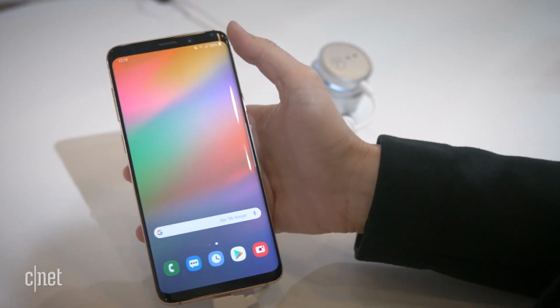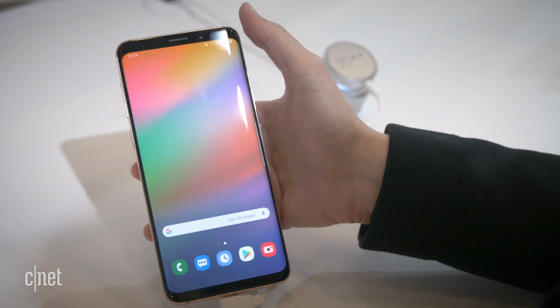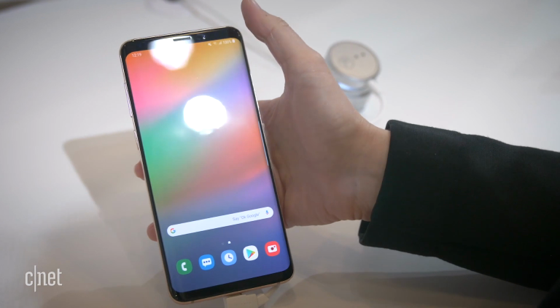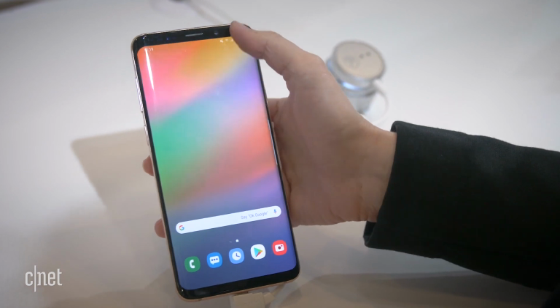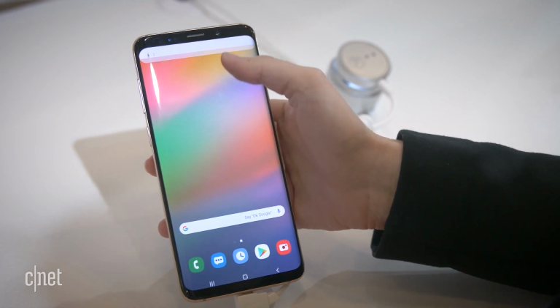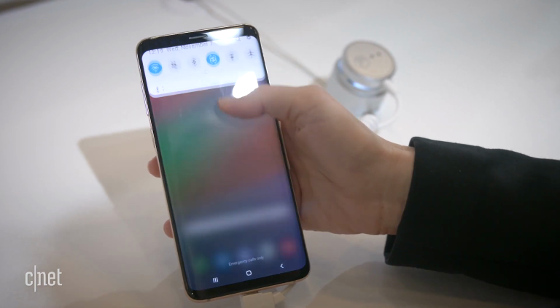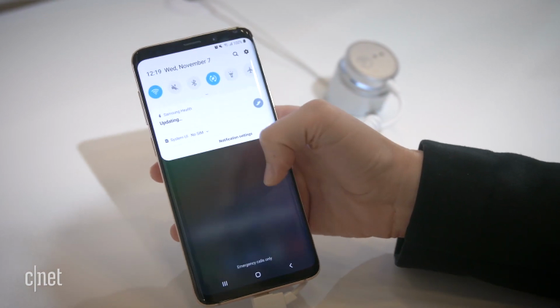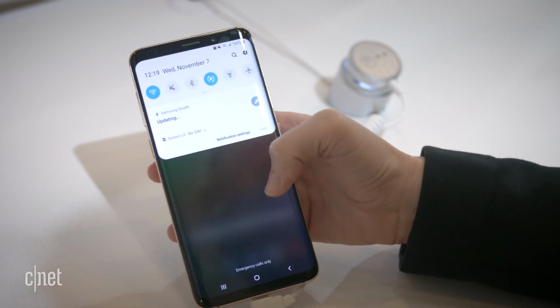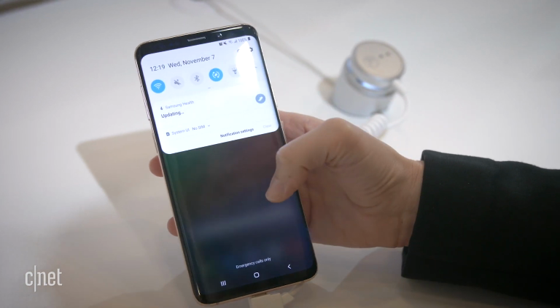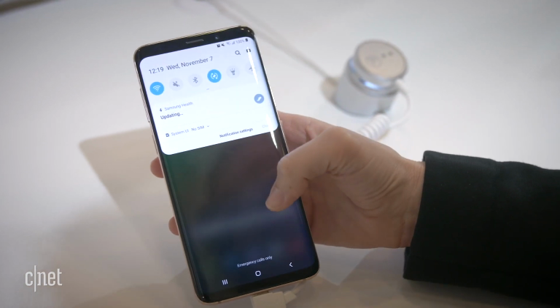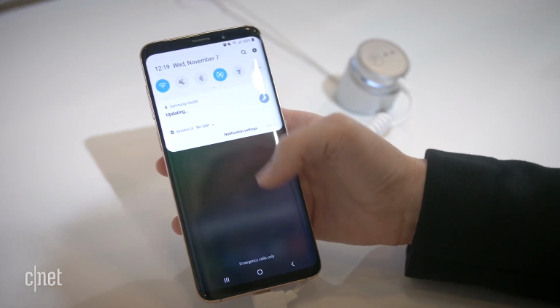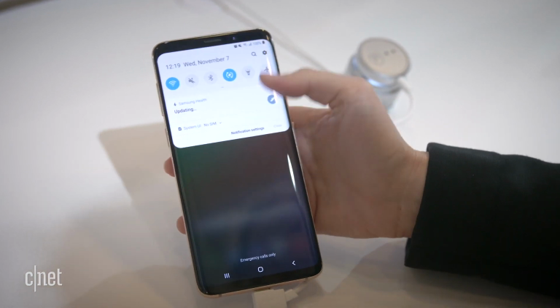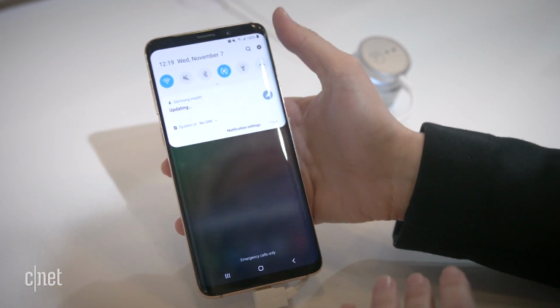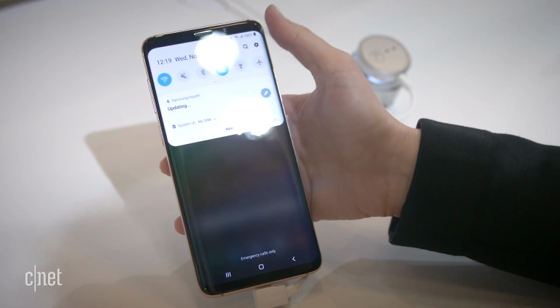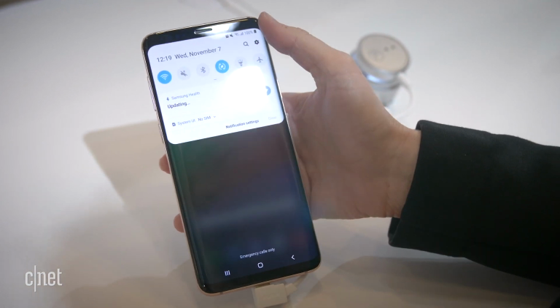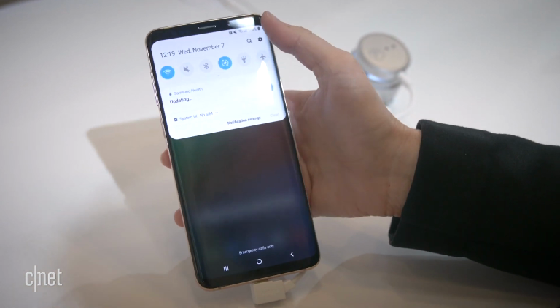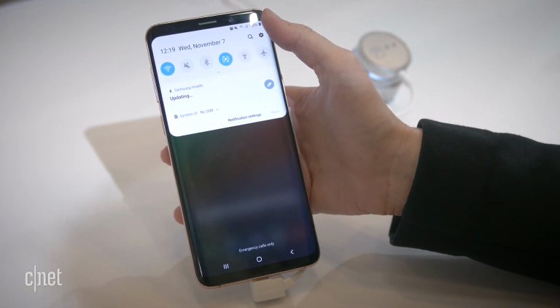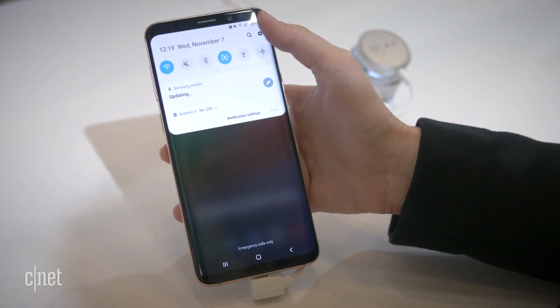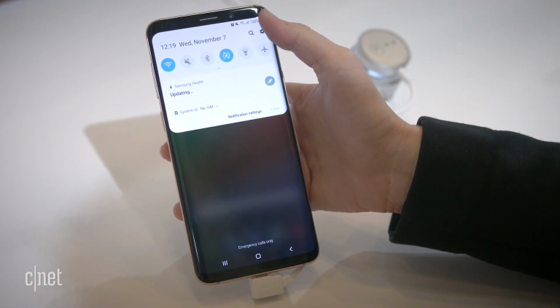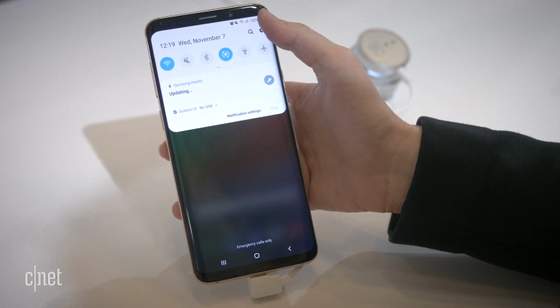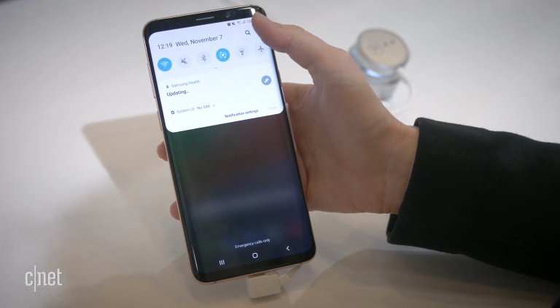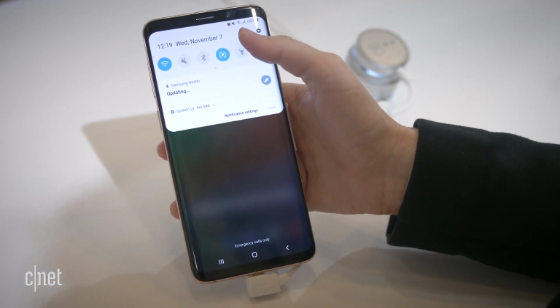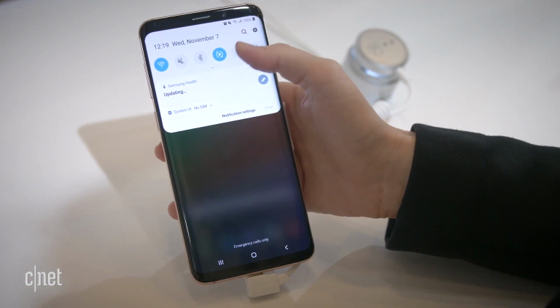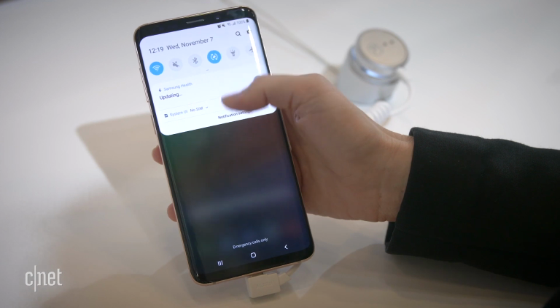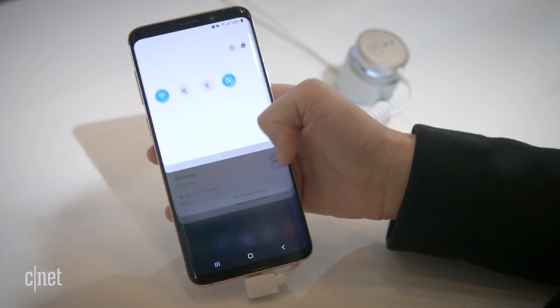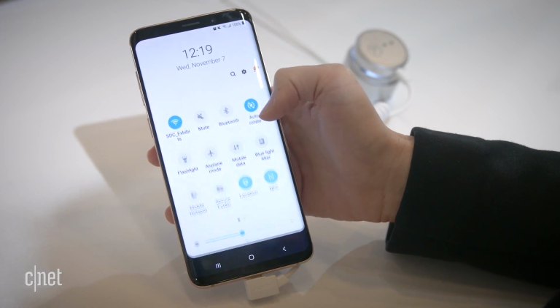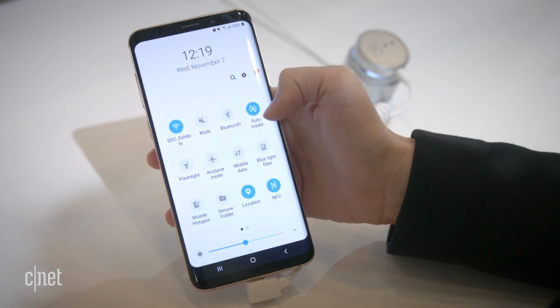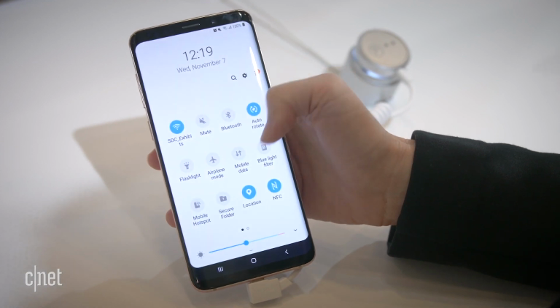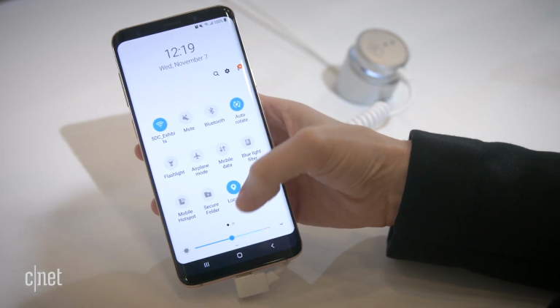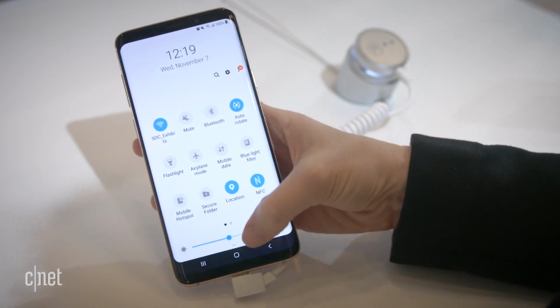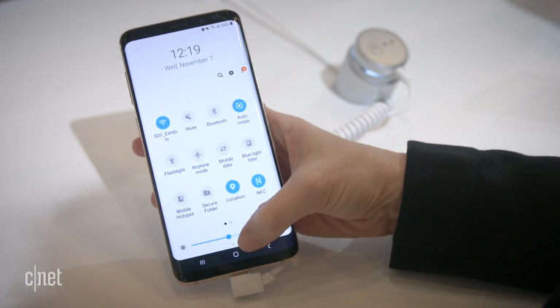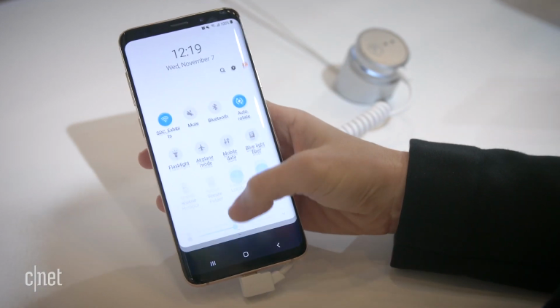I tried it out, and it definitely looks fresher. Samsung will open up a beta later this month, but it will only work with Android 9 Pie.